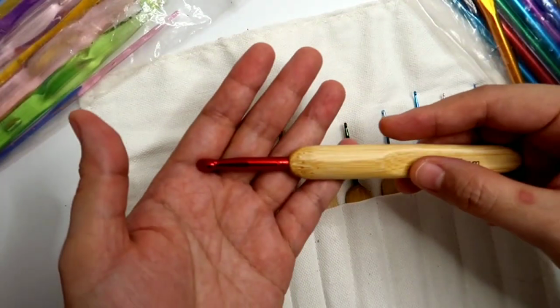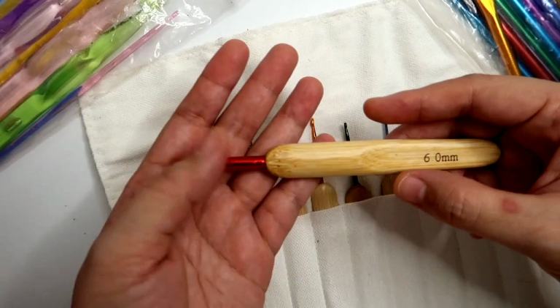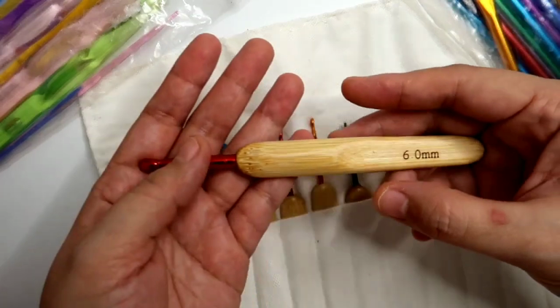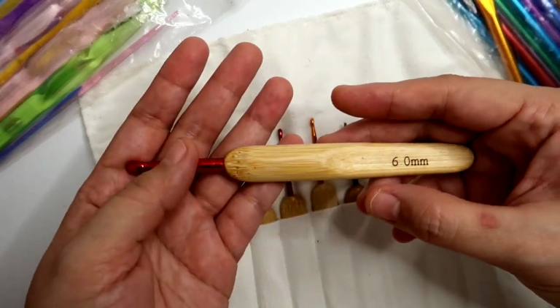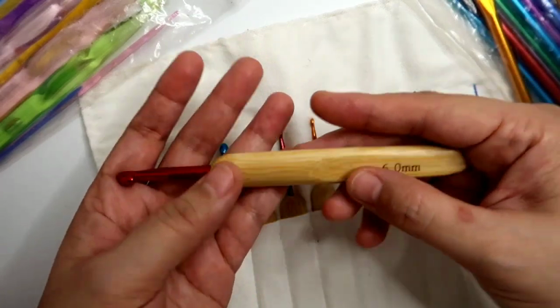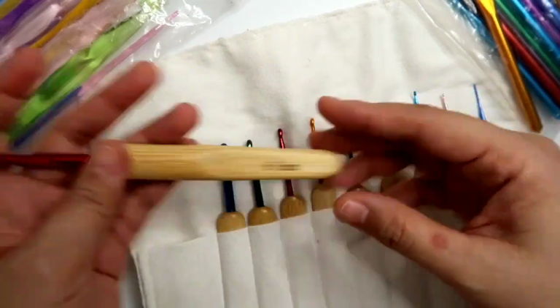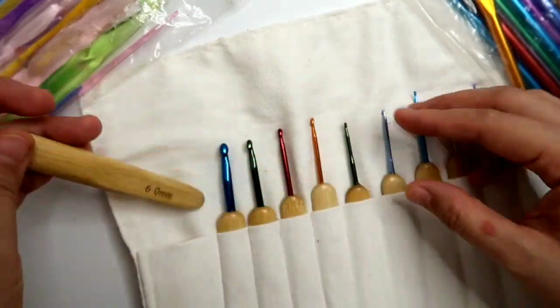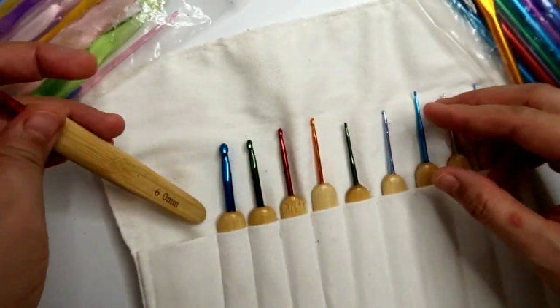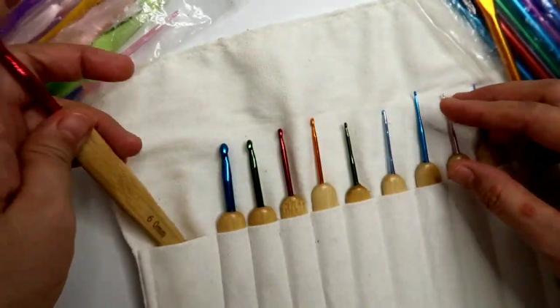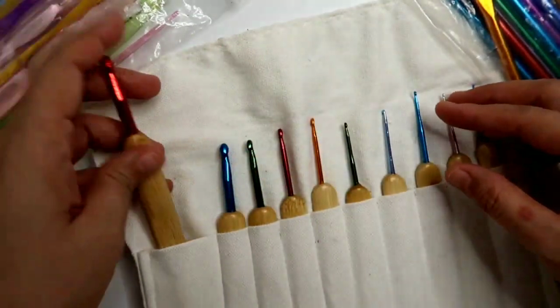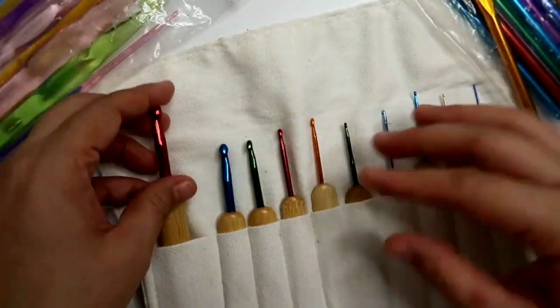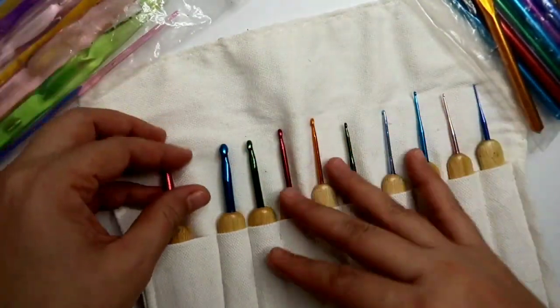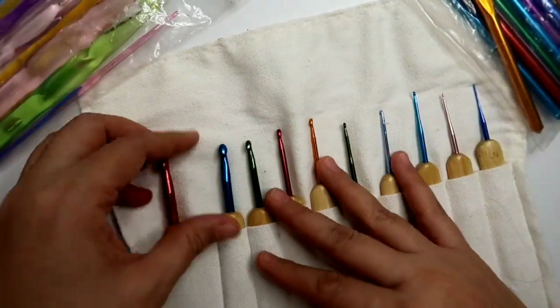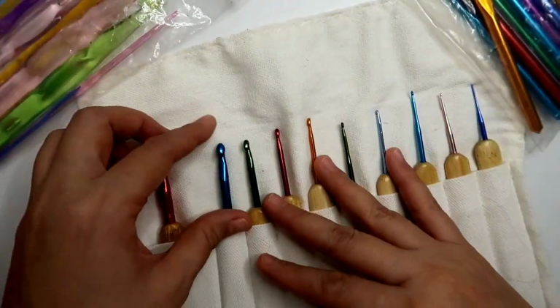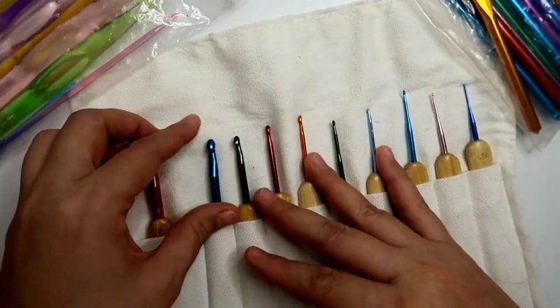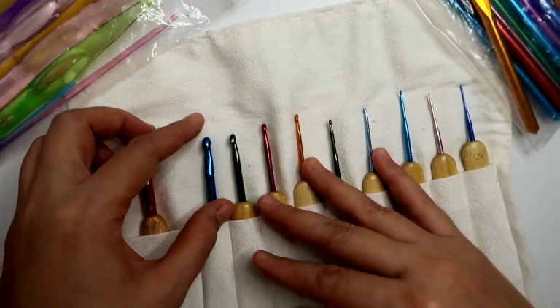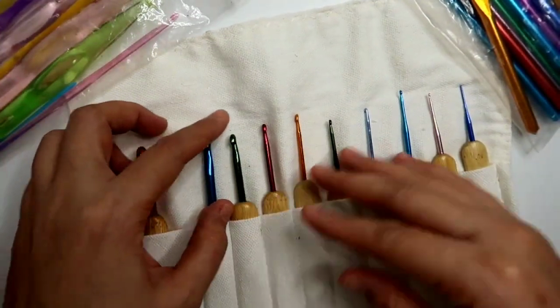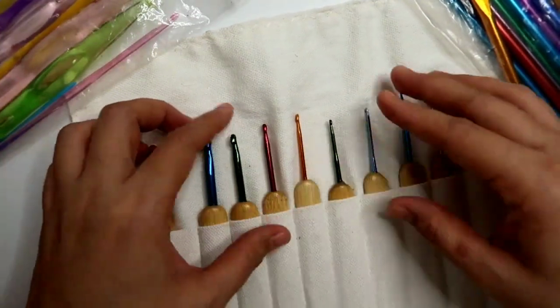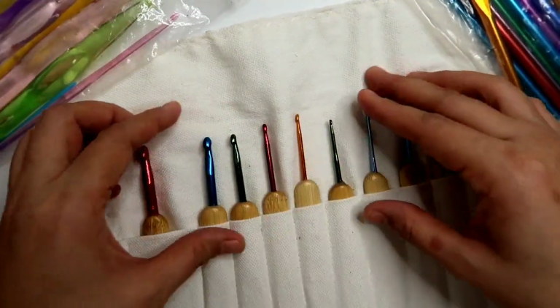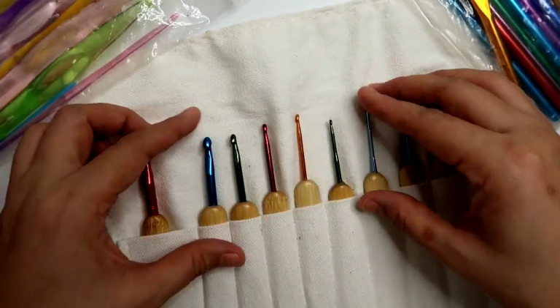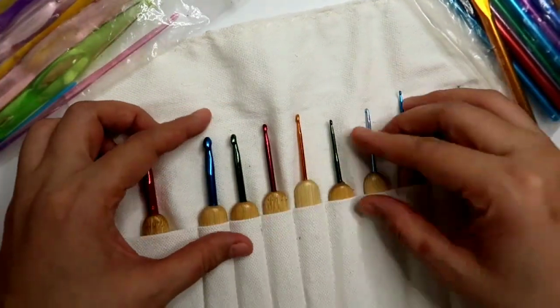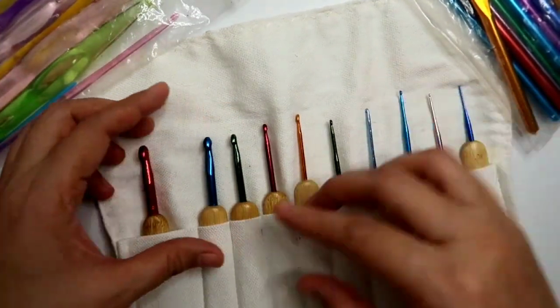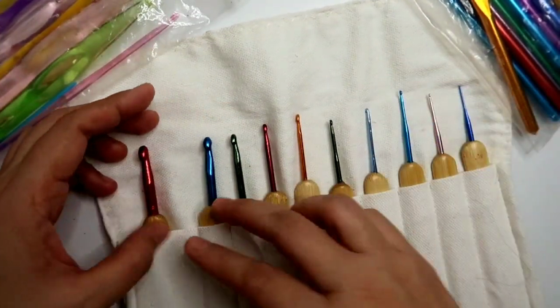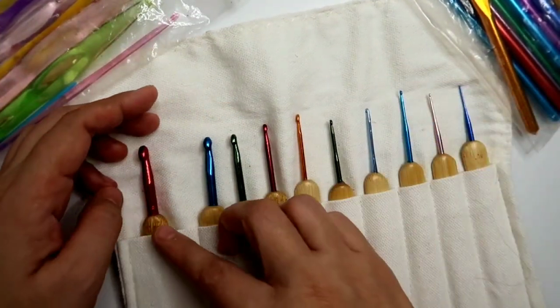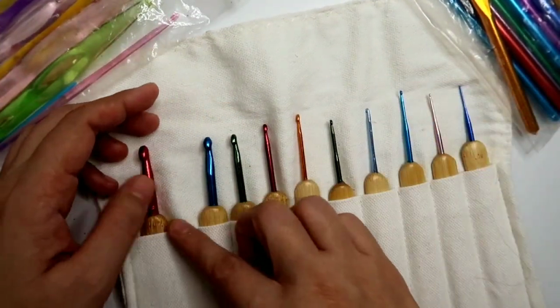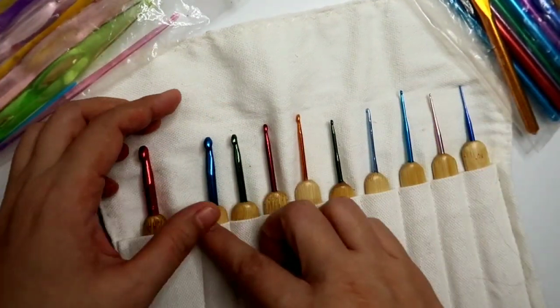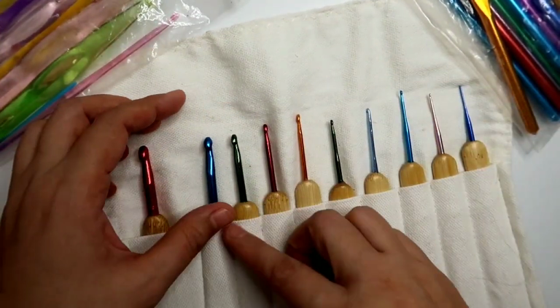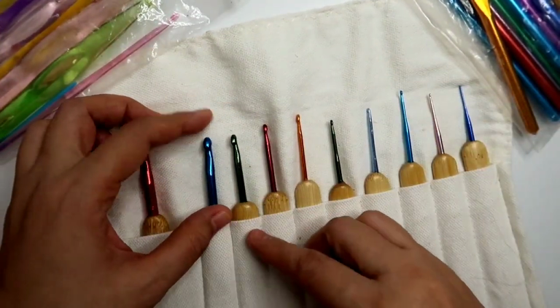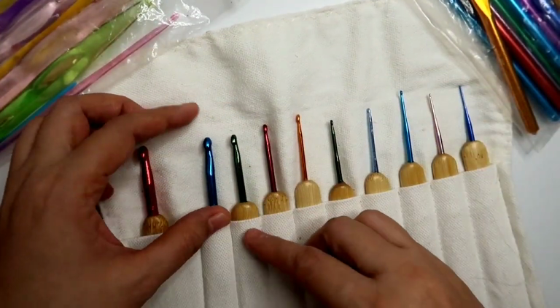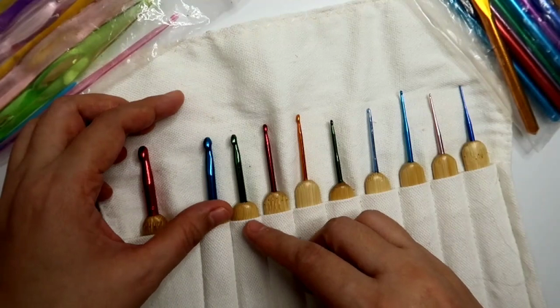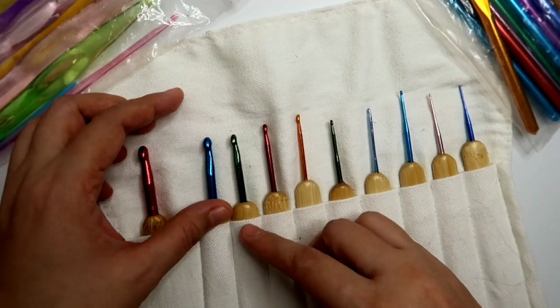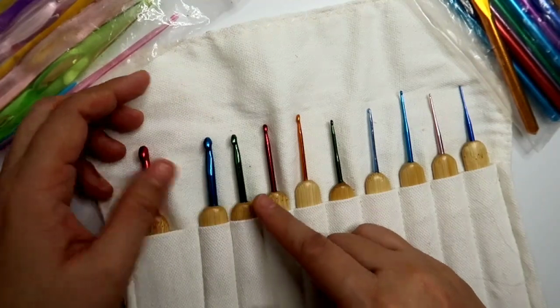So this one naman, nabili ko rin sa Shopee, and it's a set of 10 pieces.